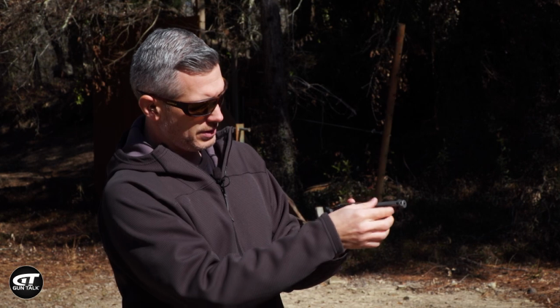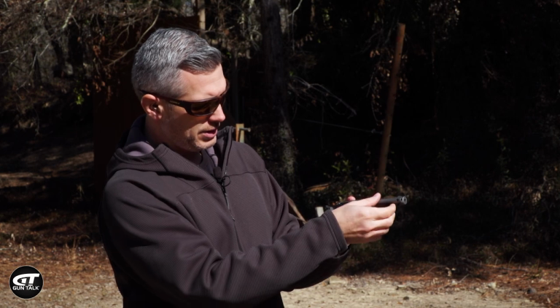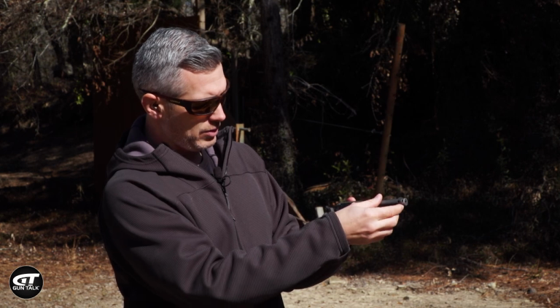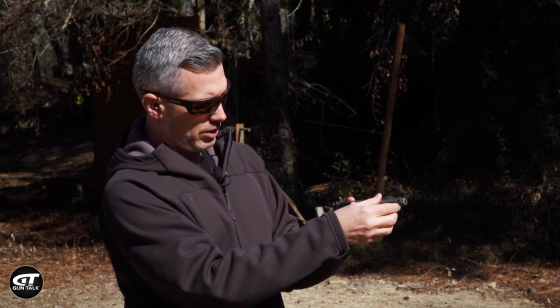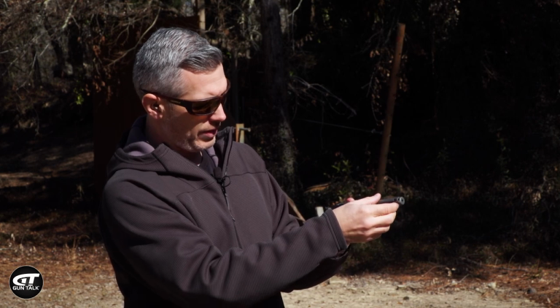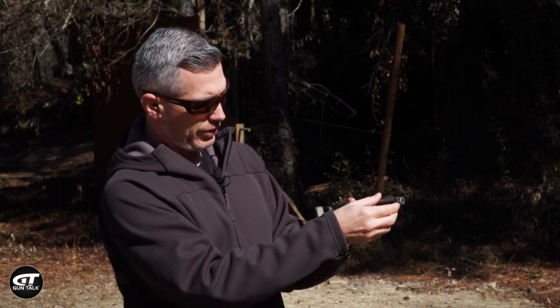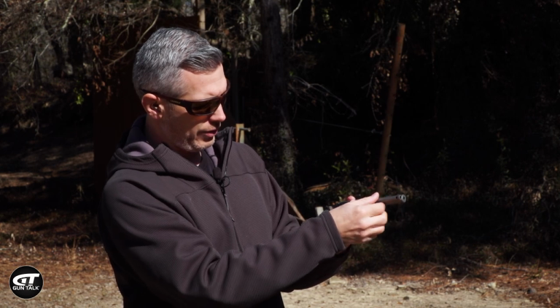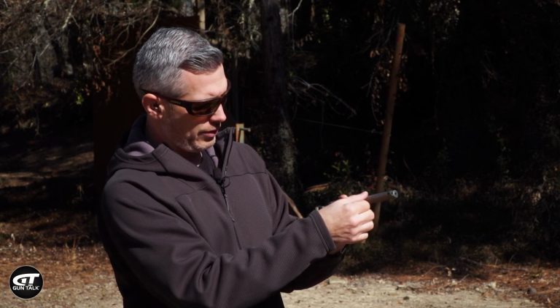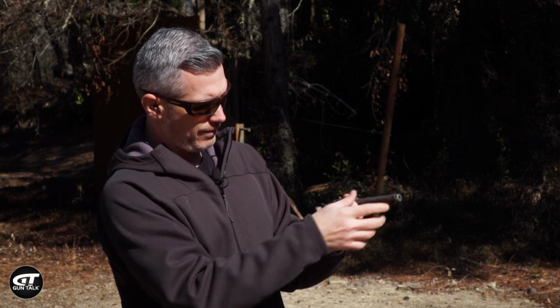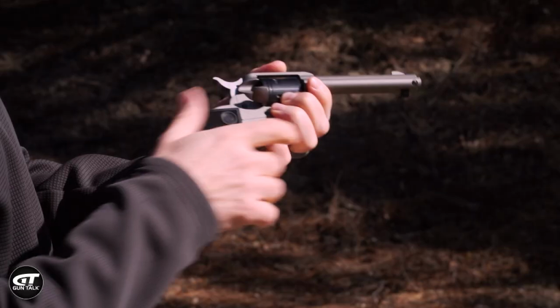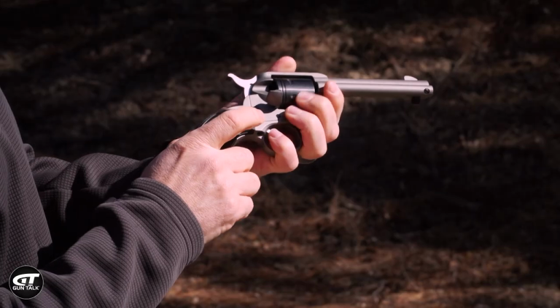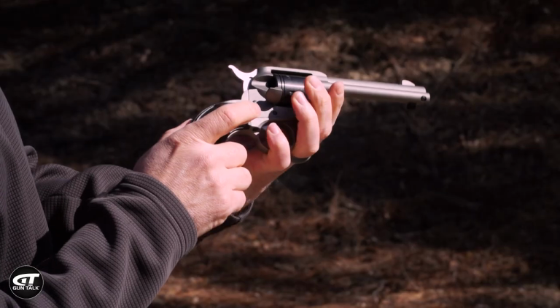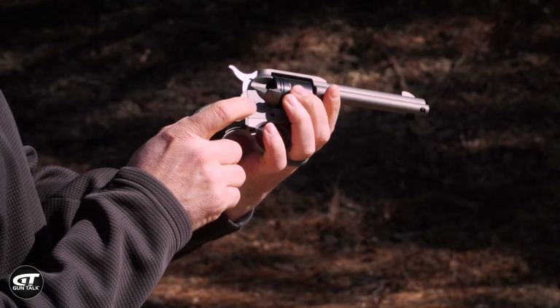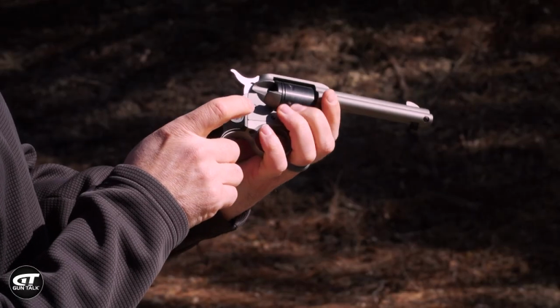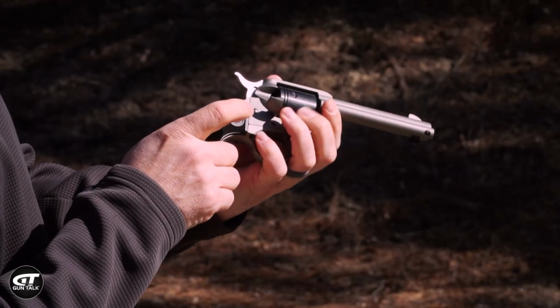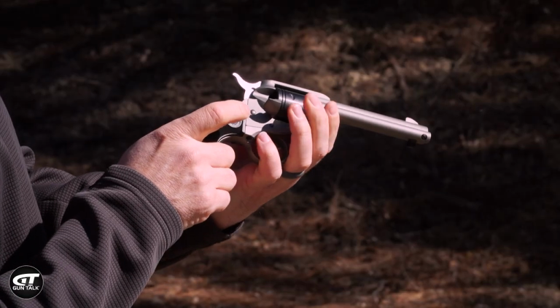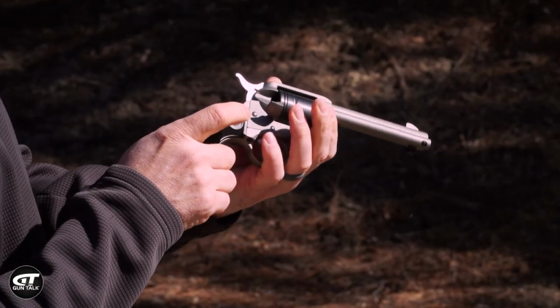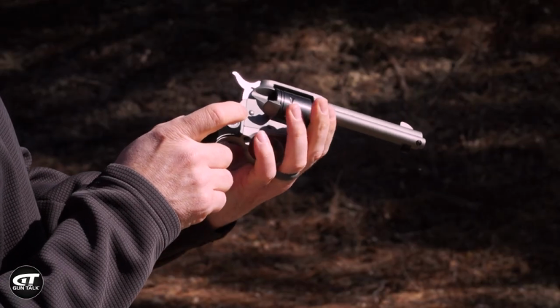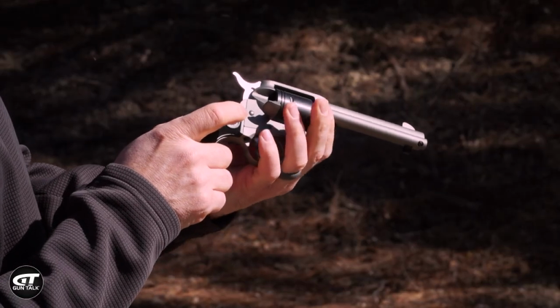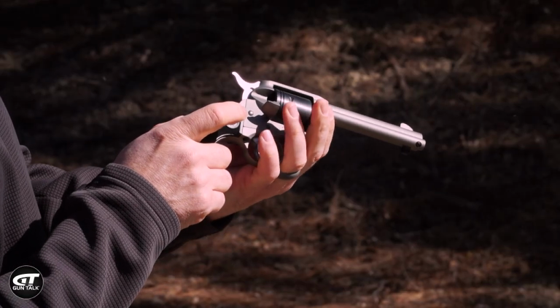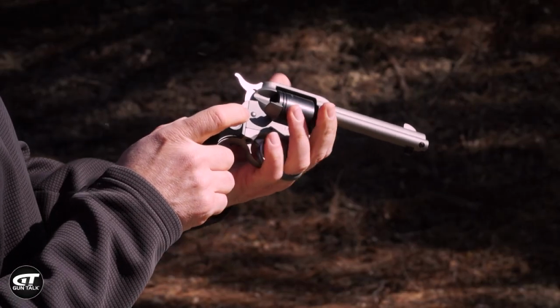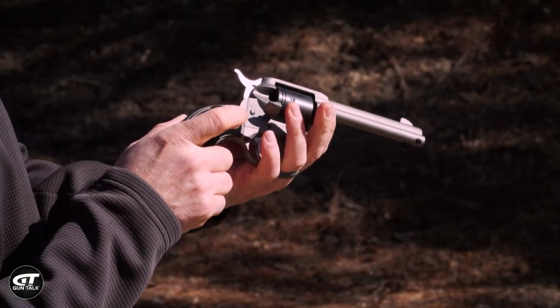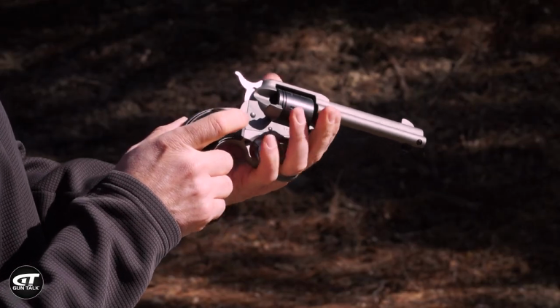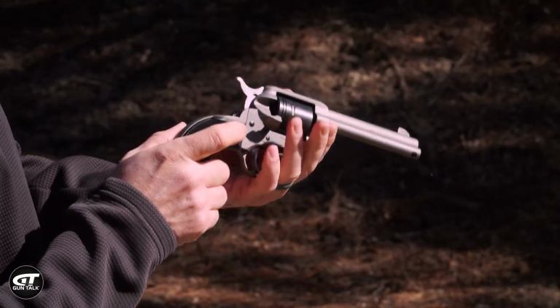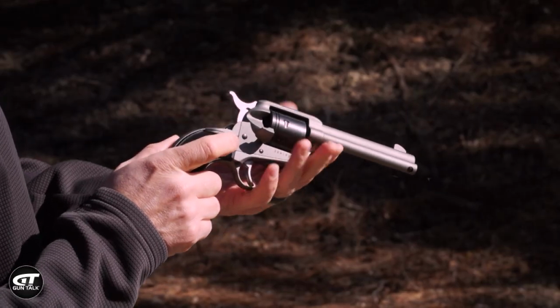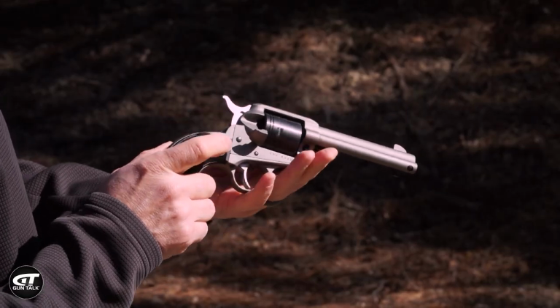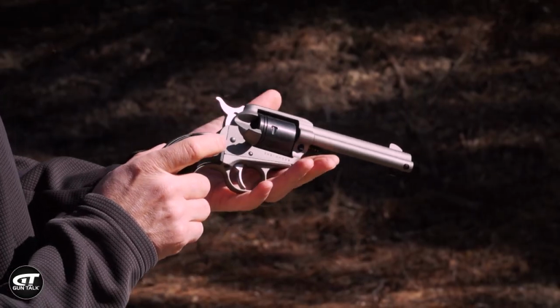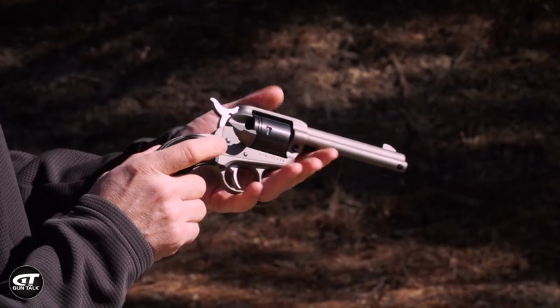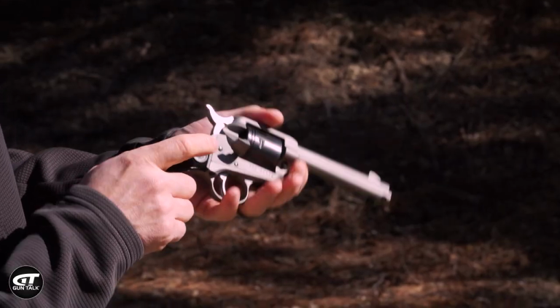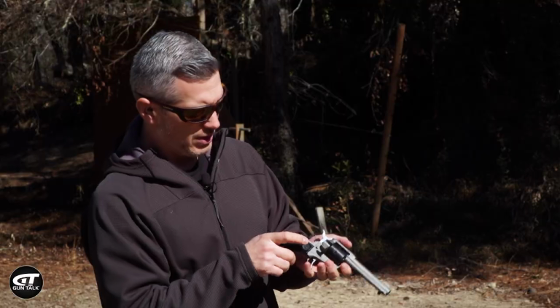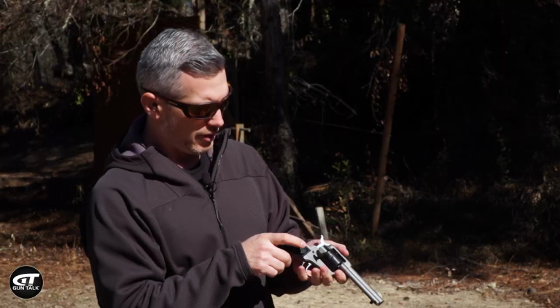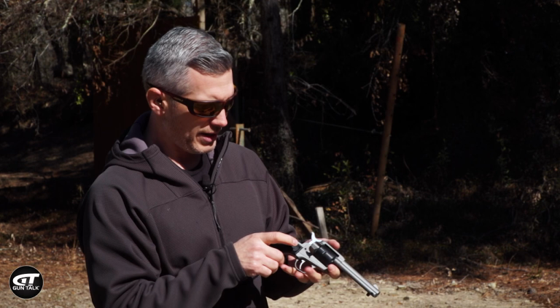Go all the way through, and you can look and see — yes, everything's out. It's unloaded.